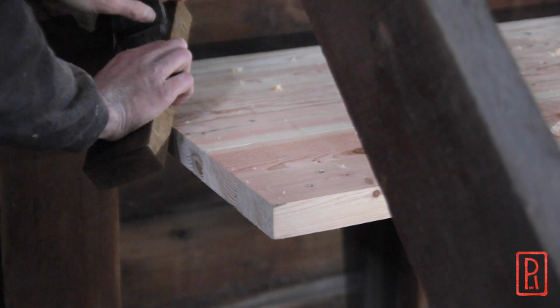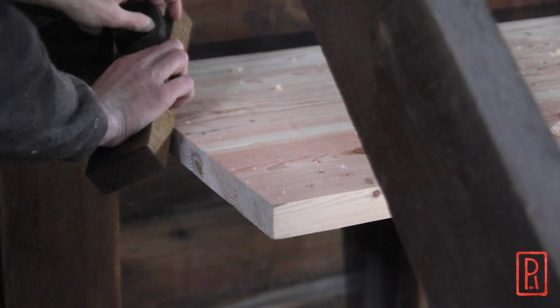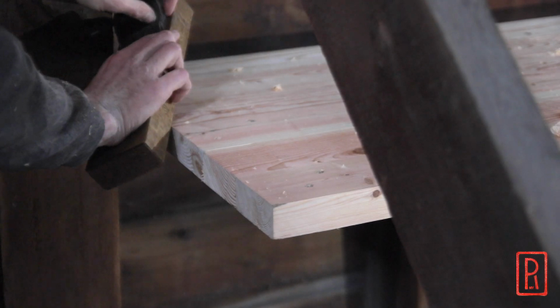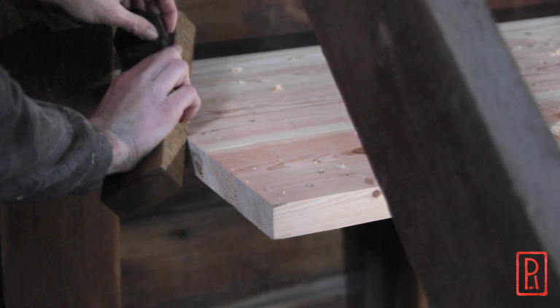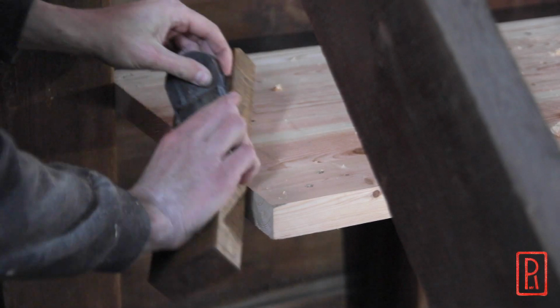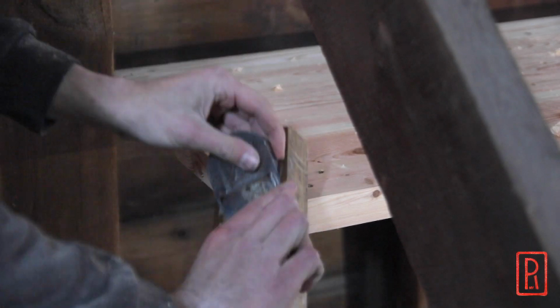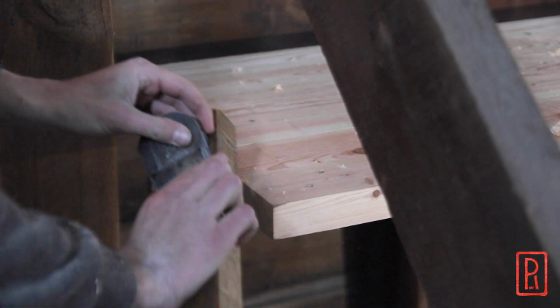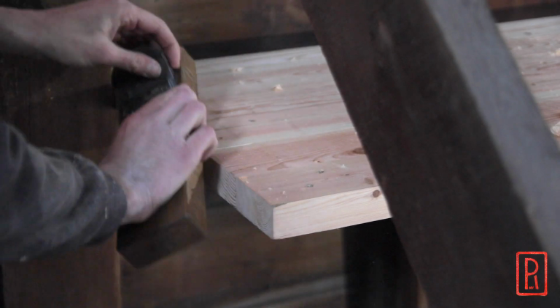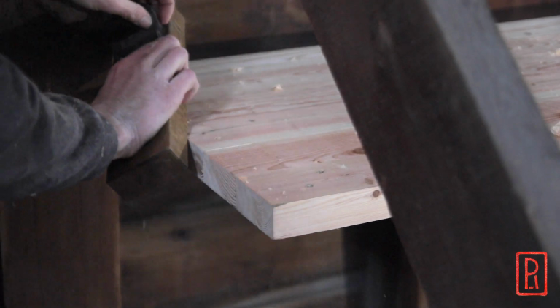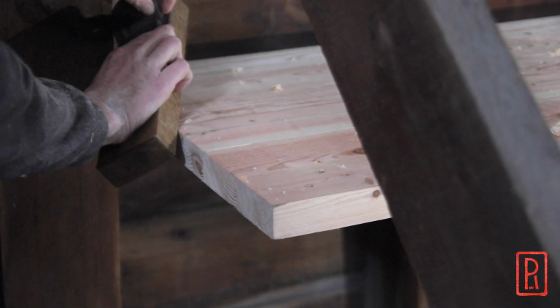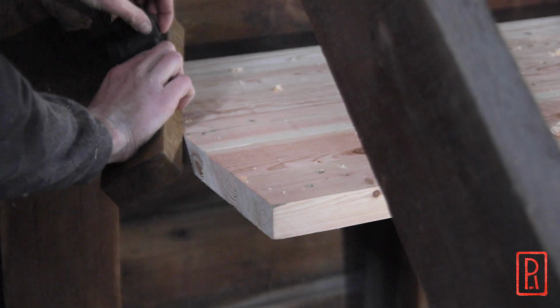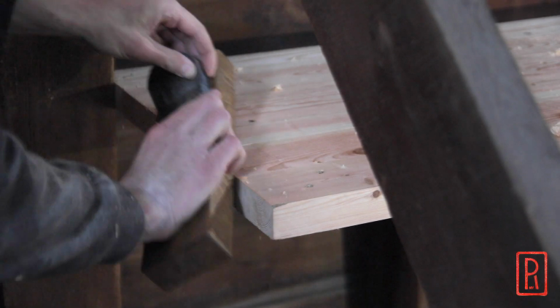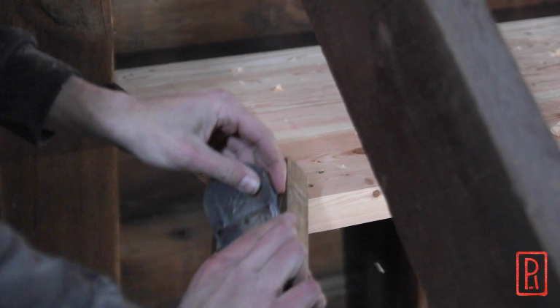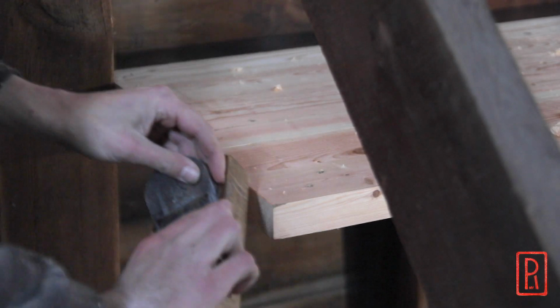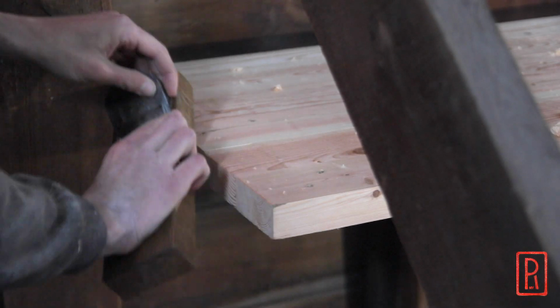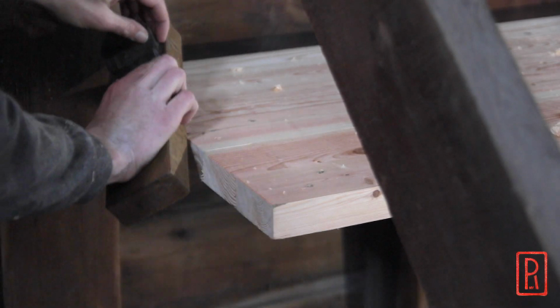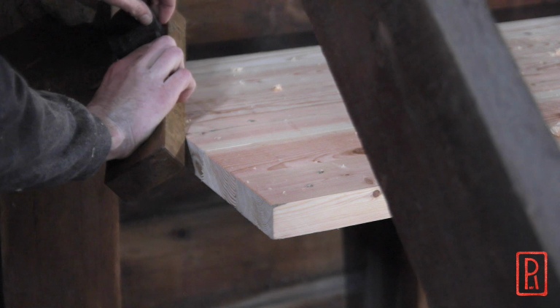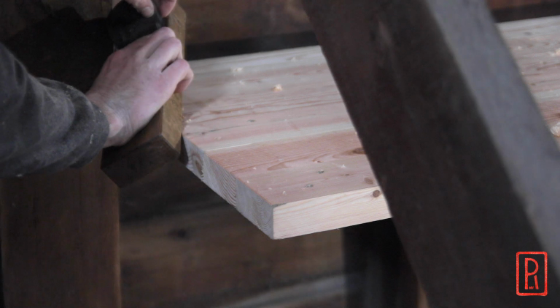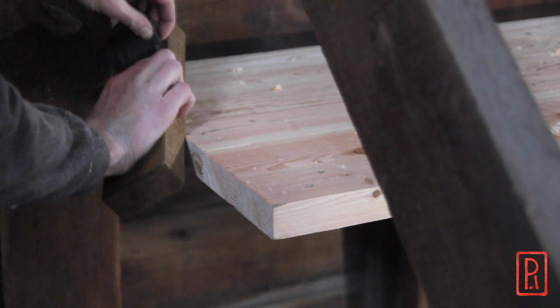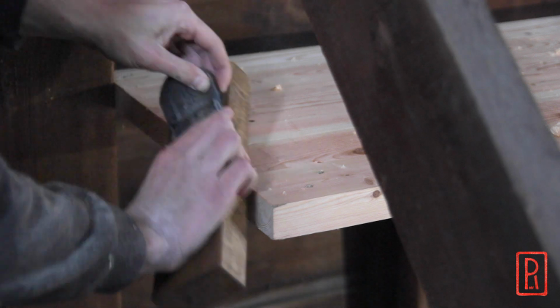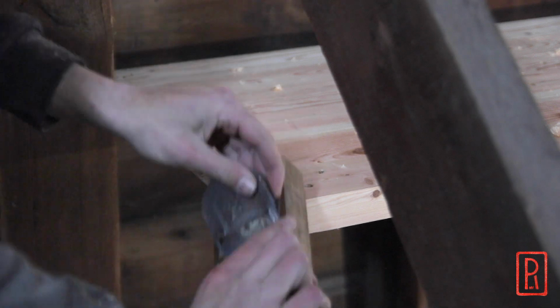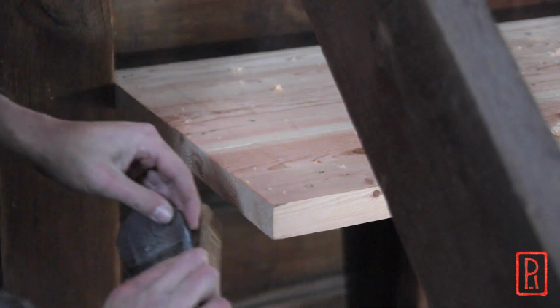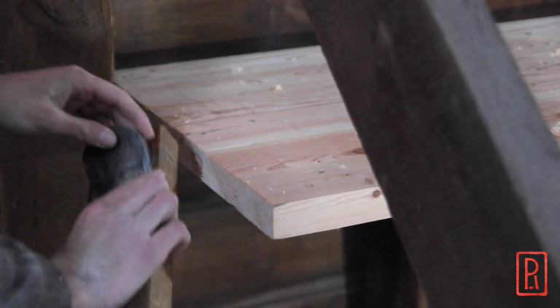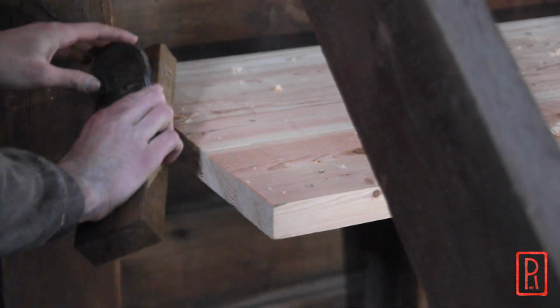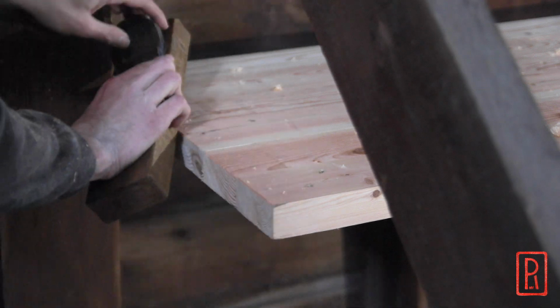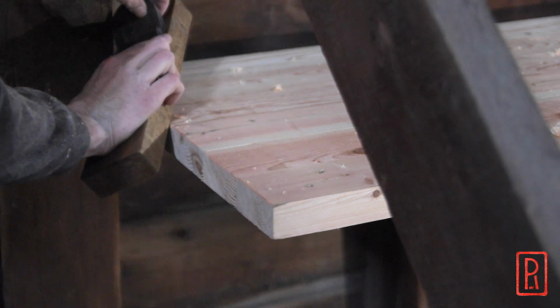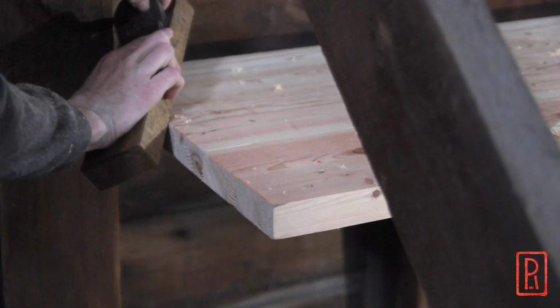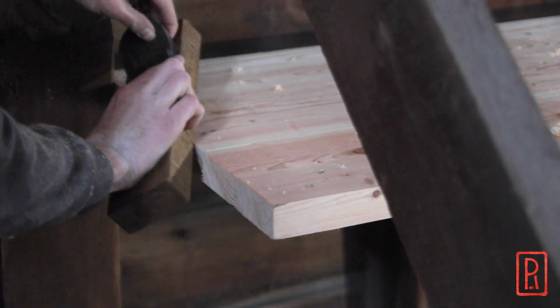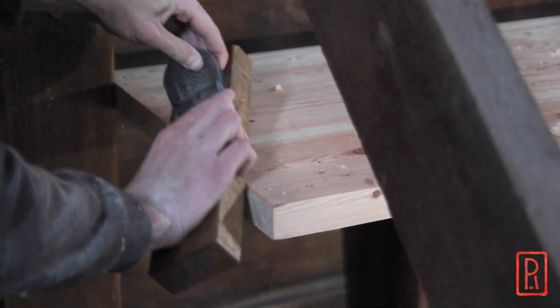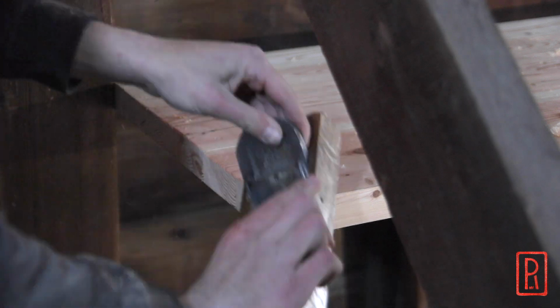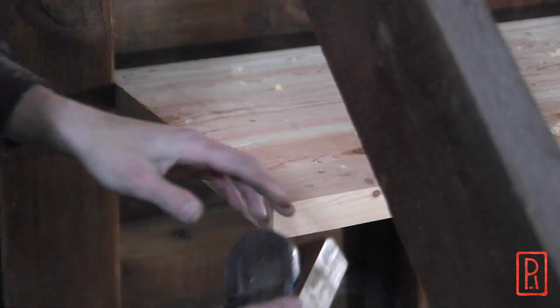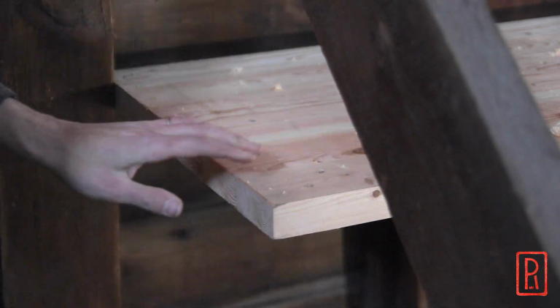I can finish by evening out the top, putting the chamfer on, and then the bench is done.